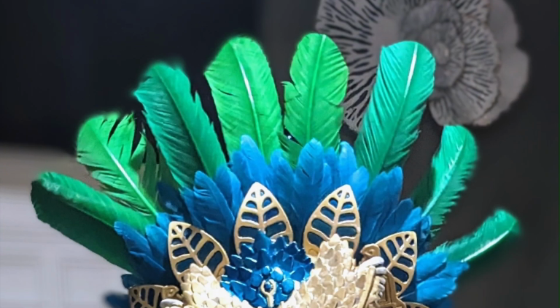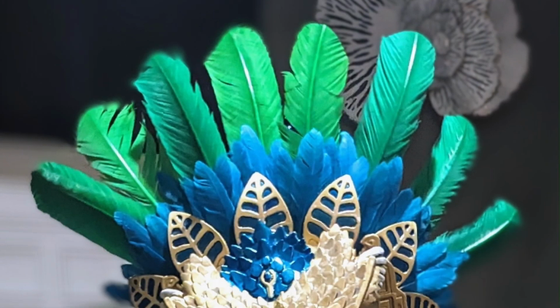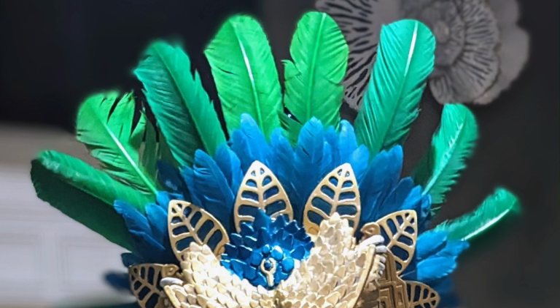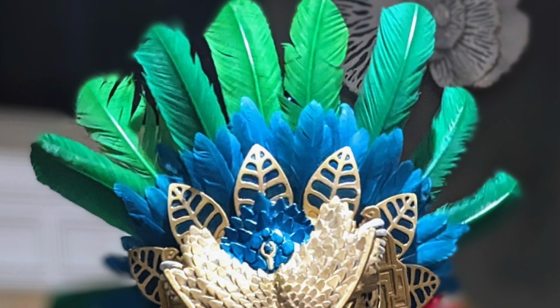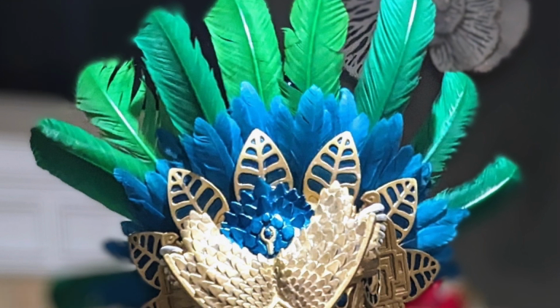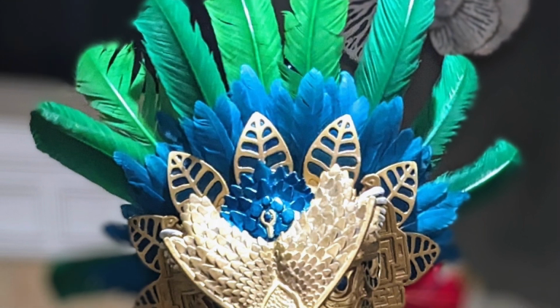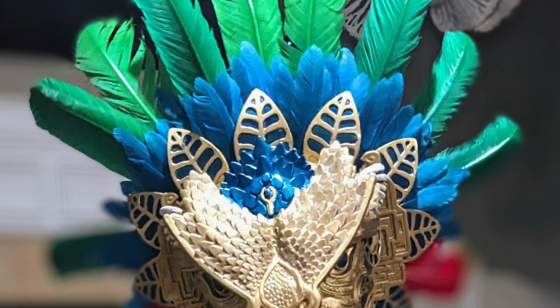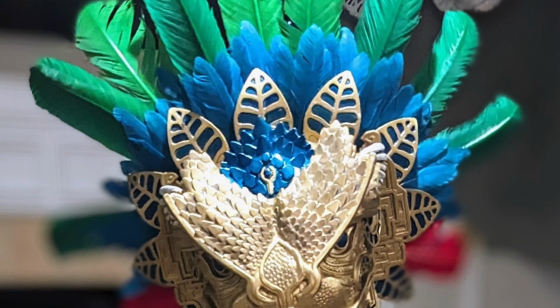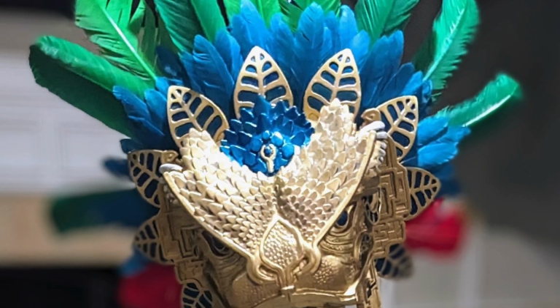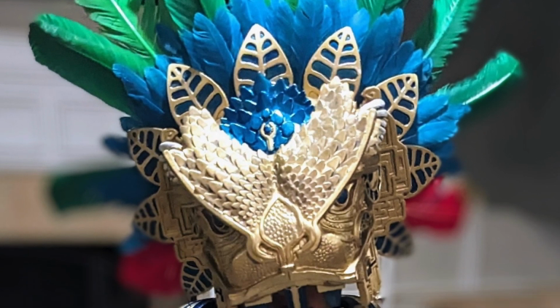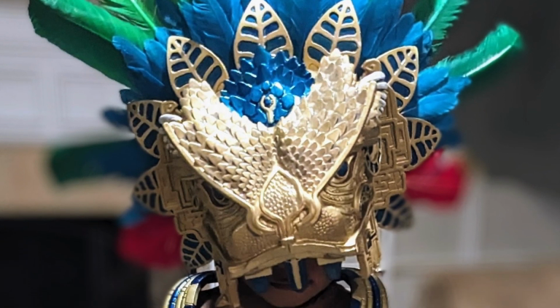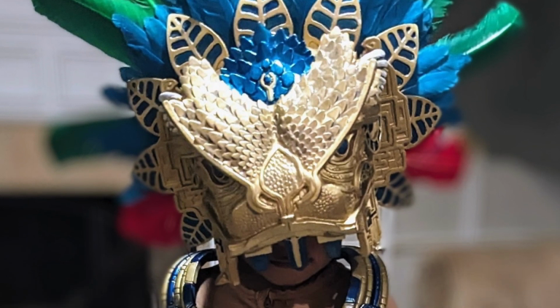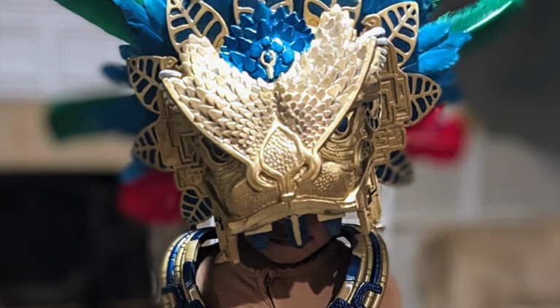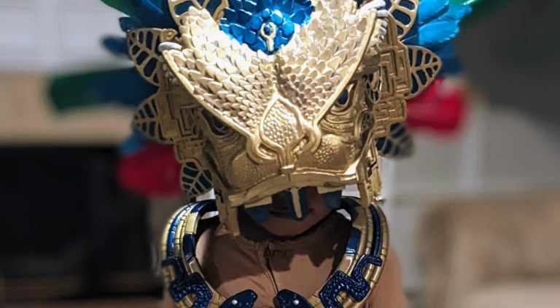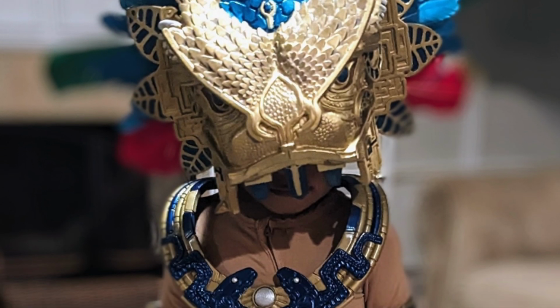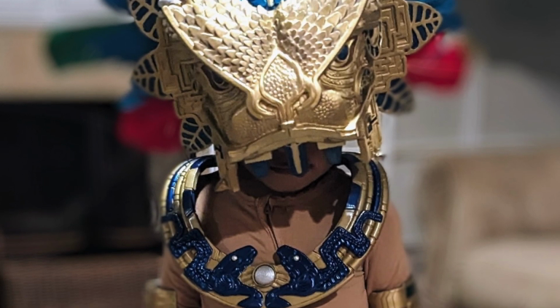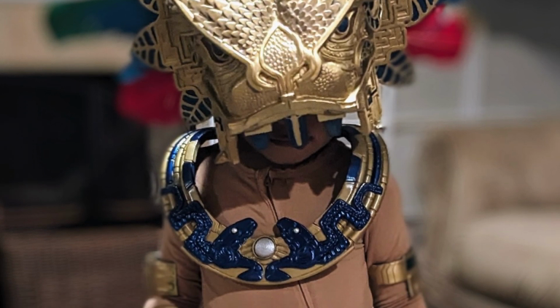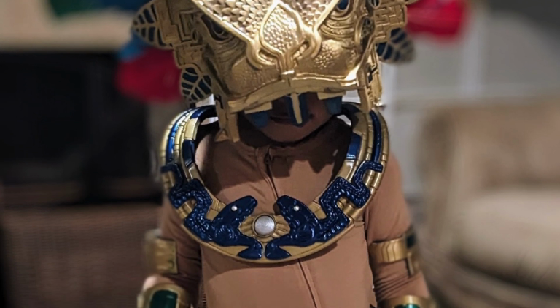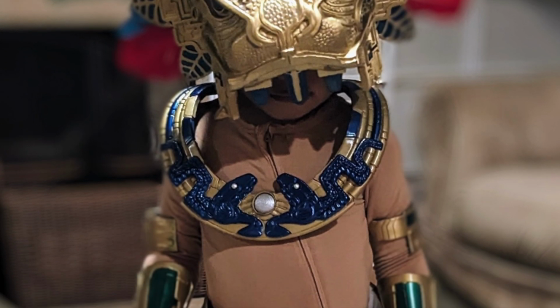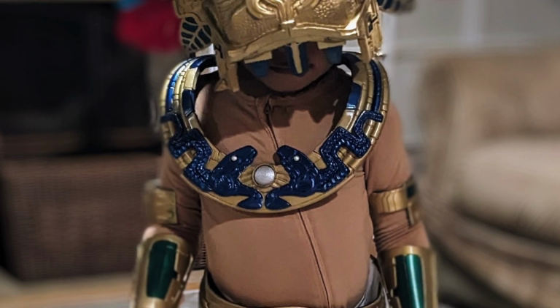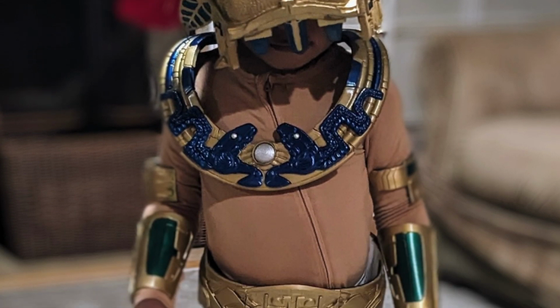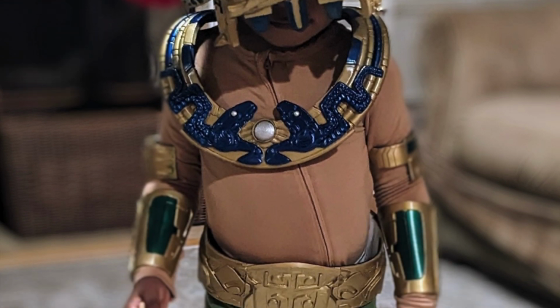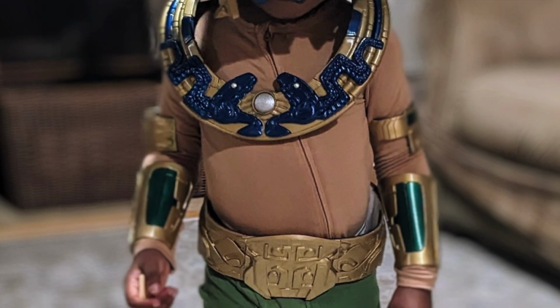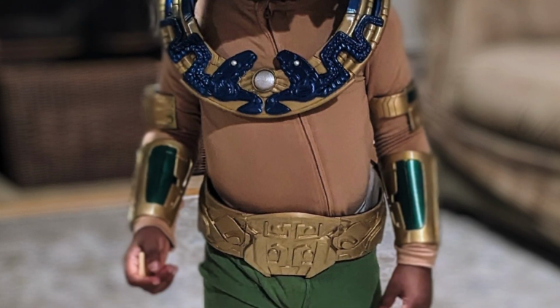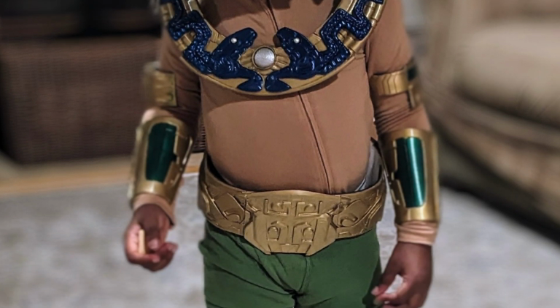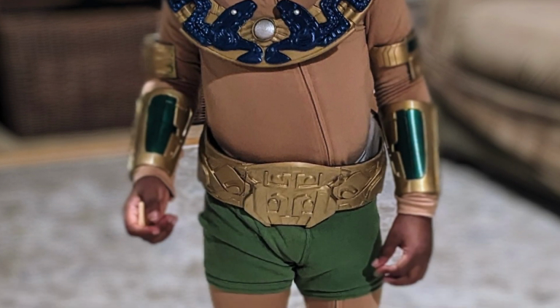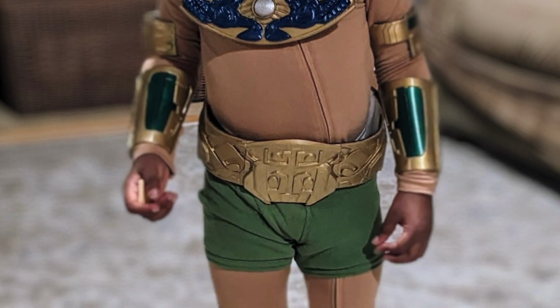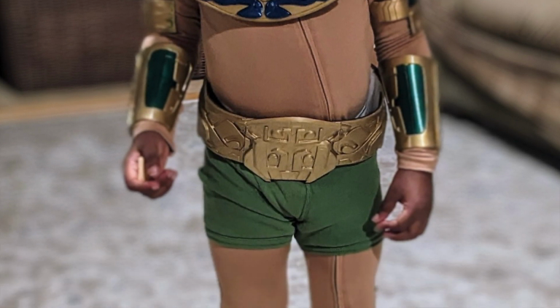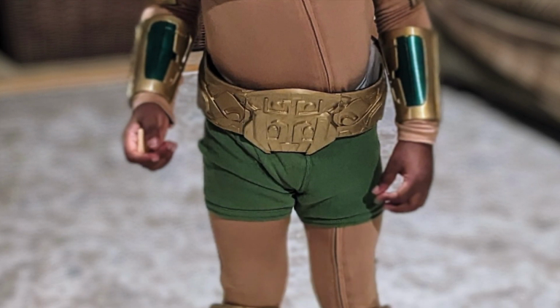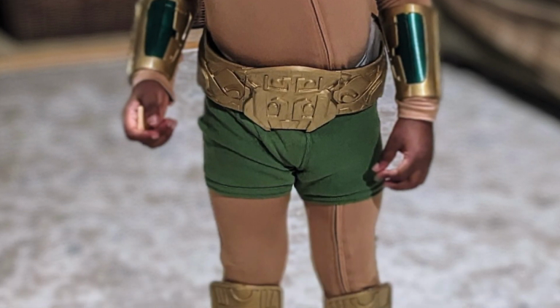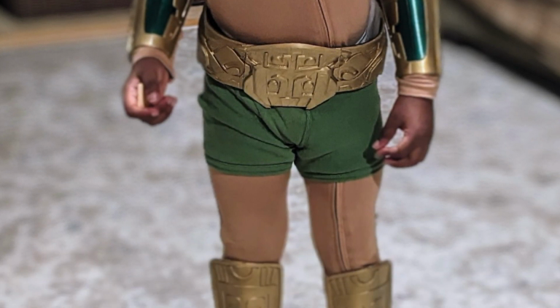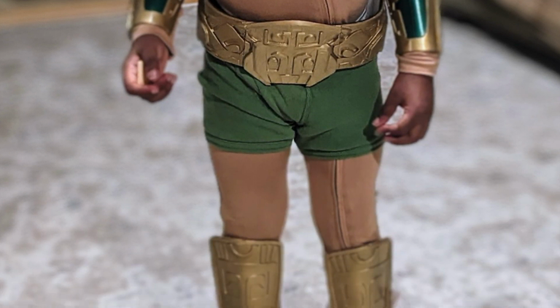Welcome back. Today I'll show you how I put together this Namor cosplay I did for my son.